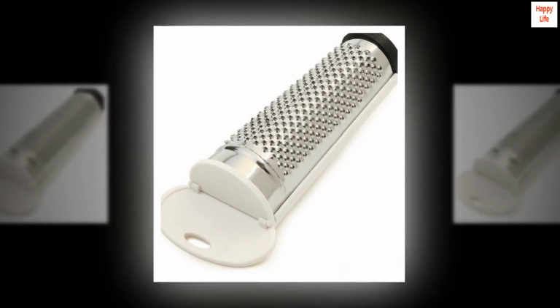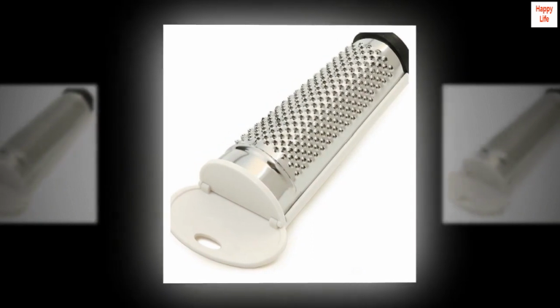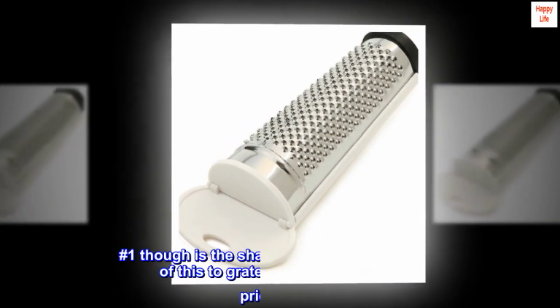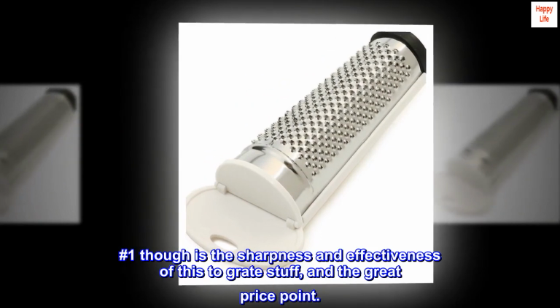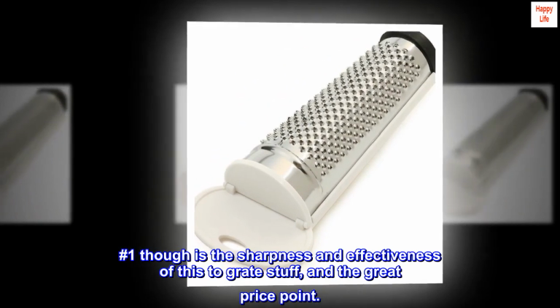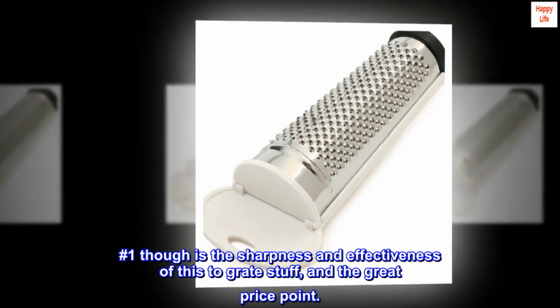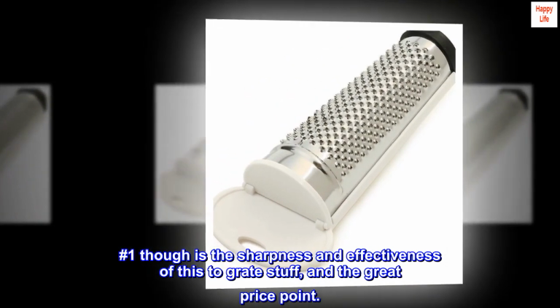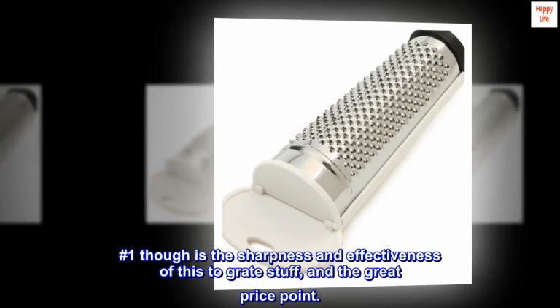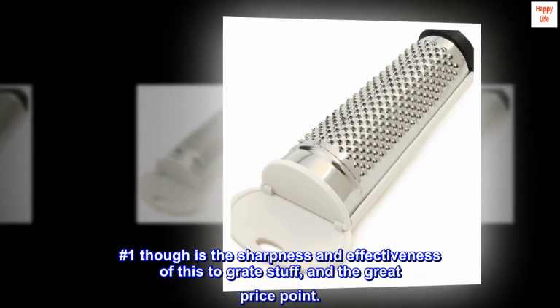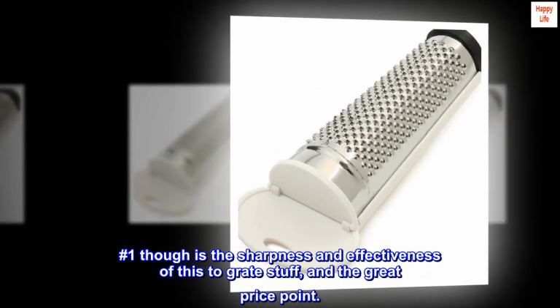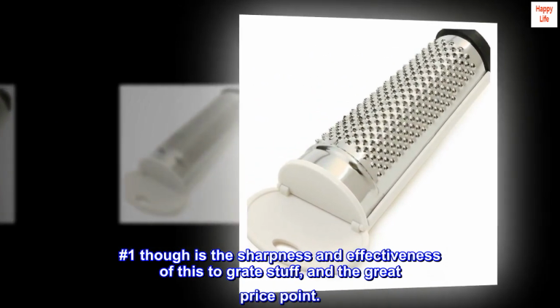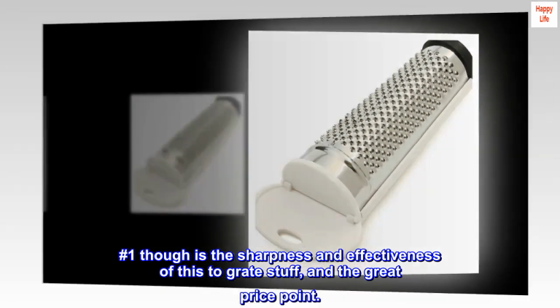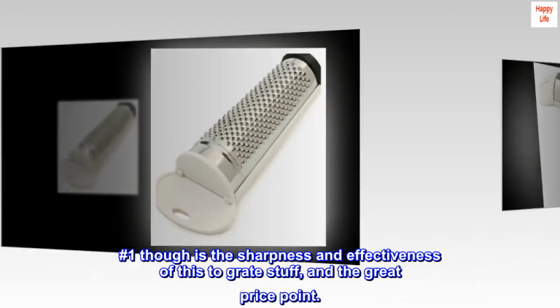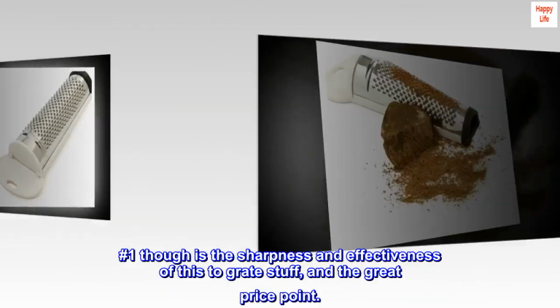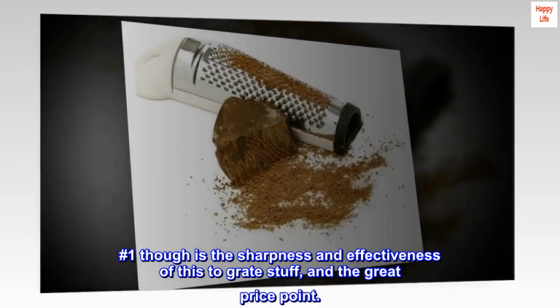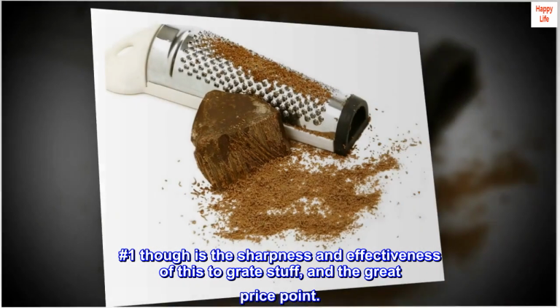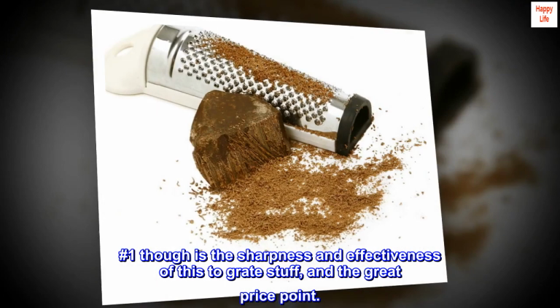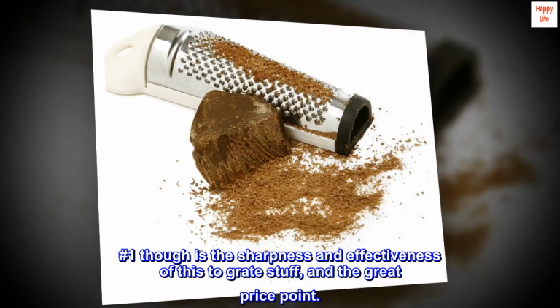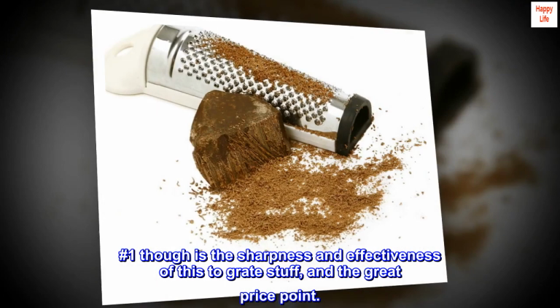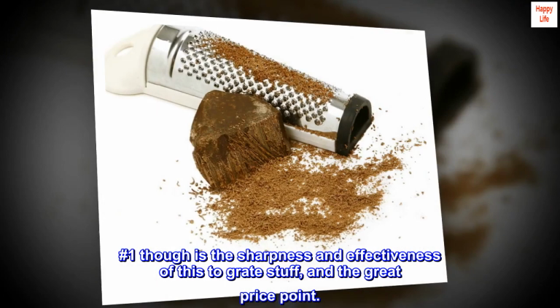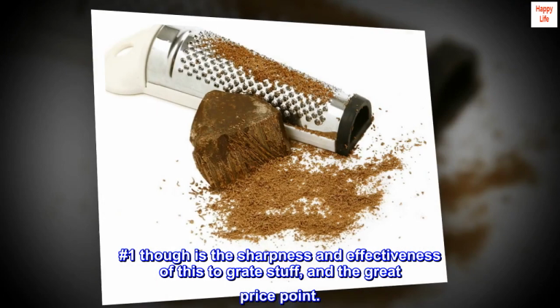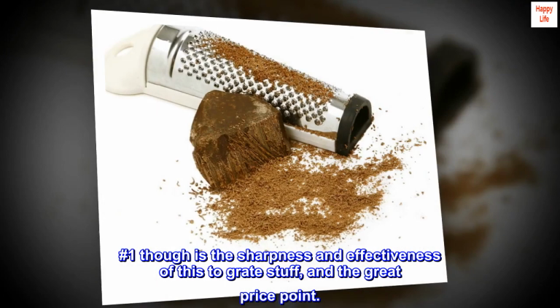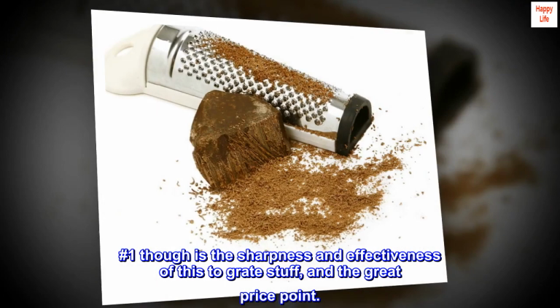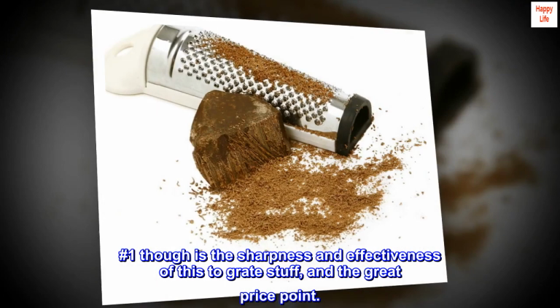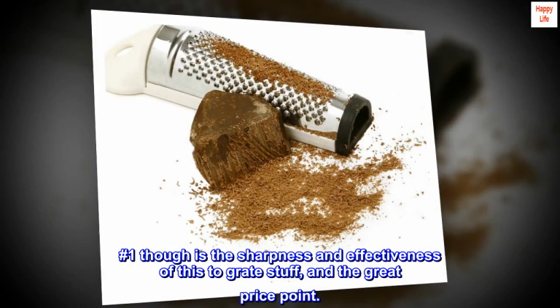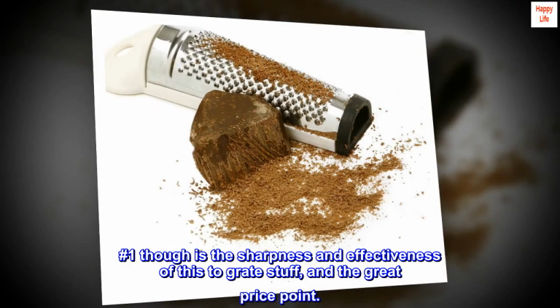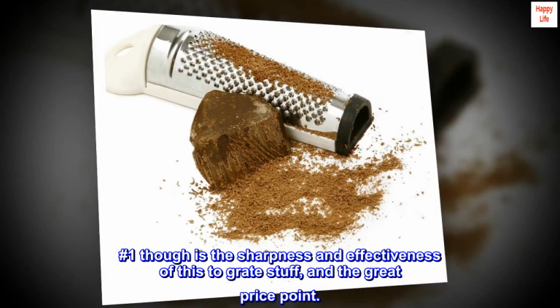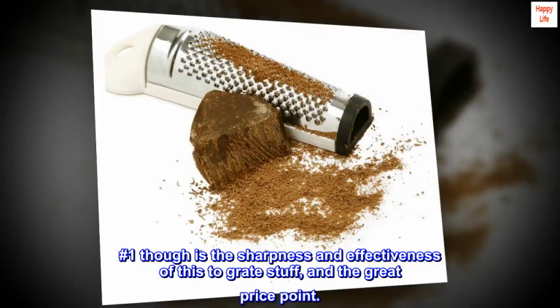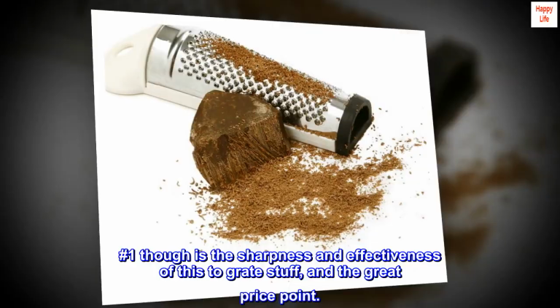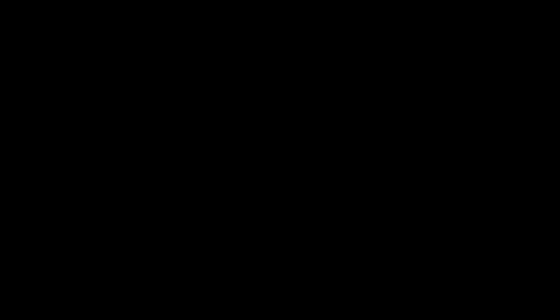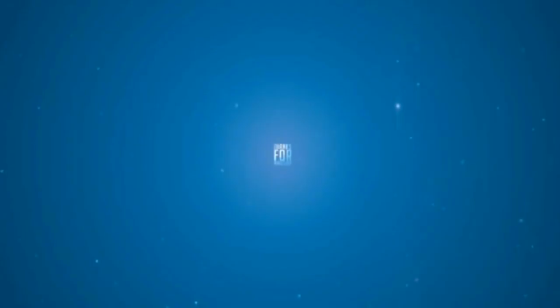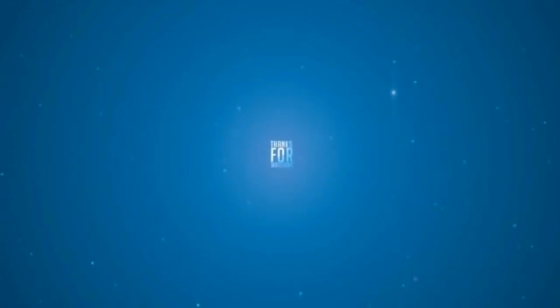Number one though is the sharpness and effectiveness of this grater — great stuff, and the great price point.